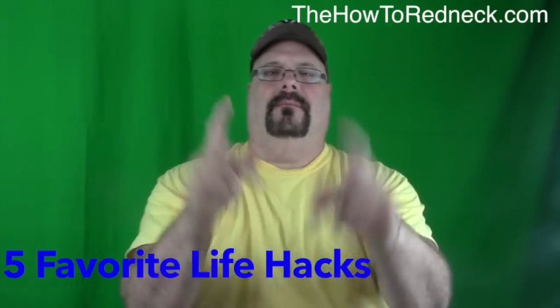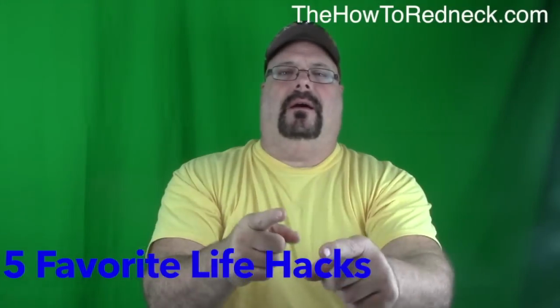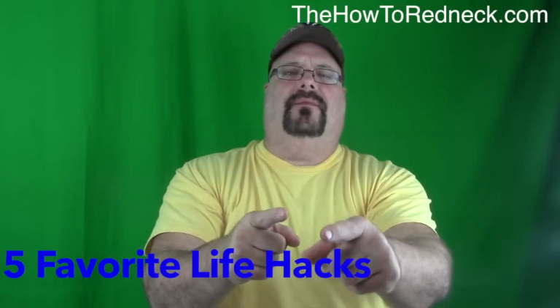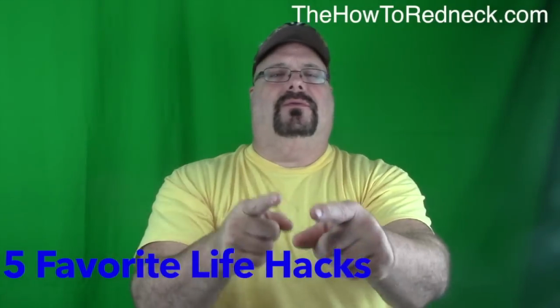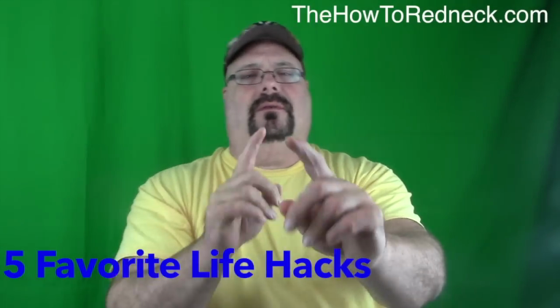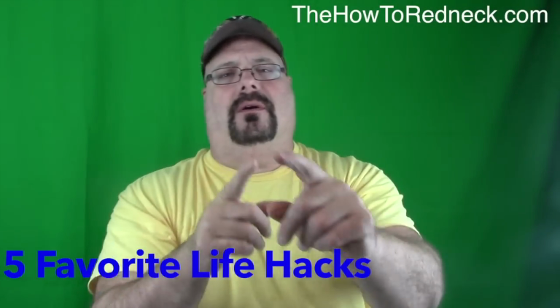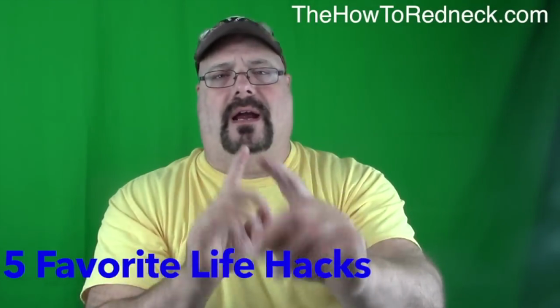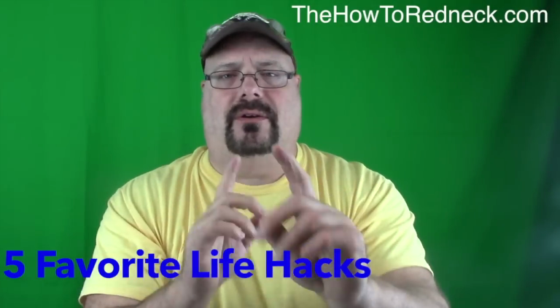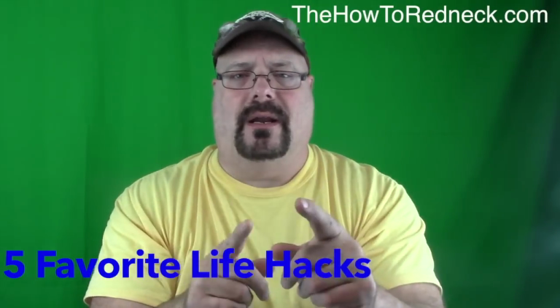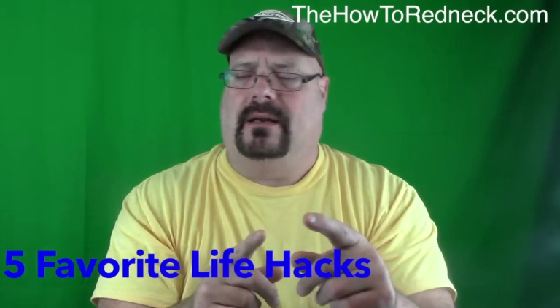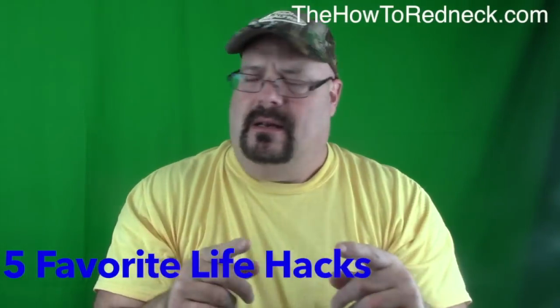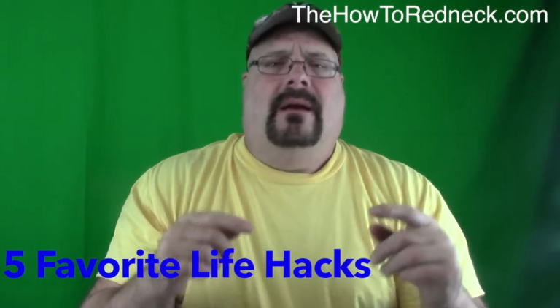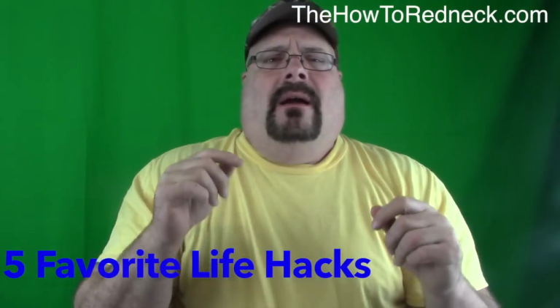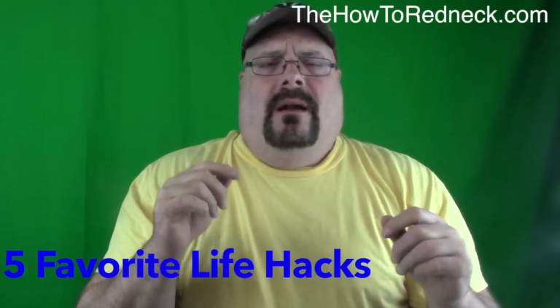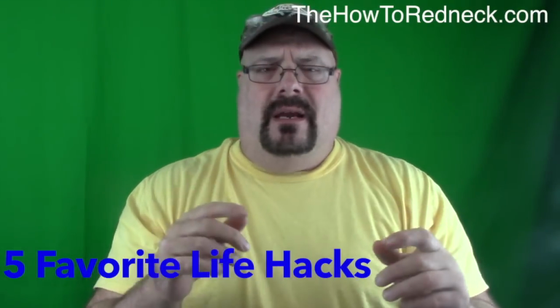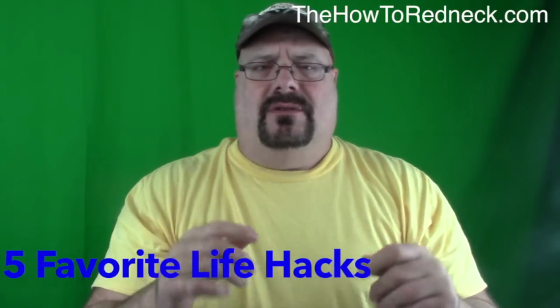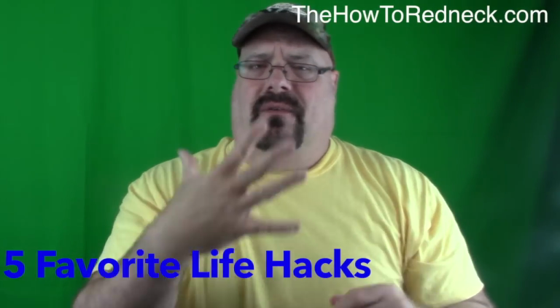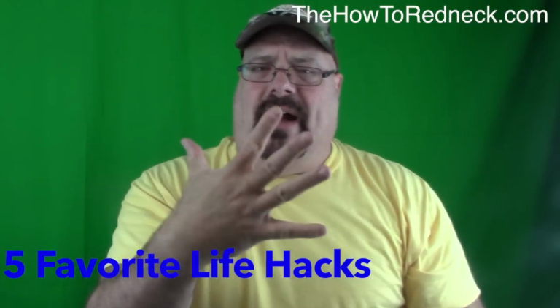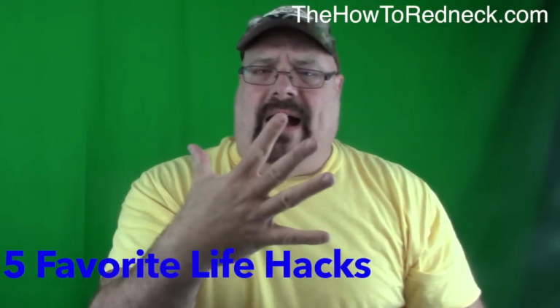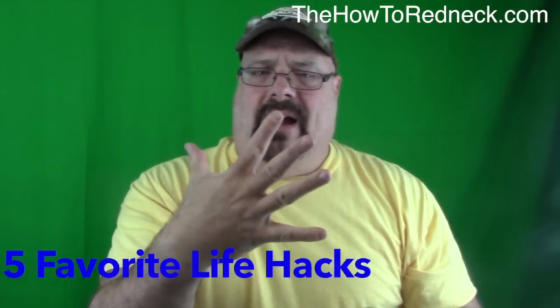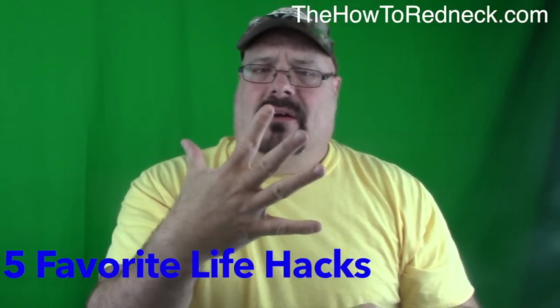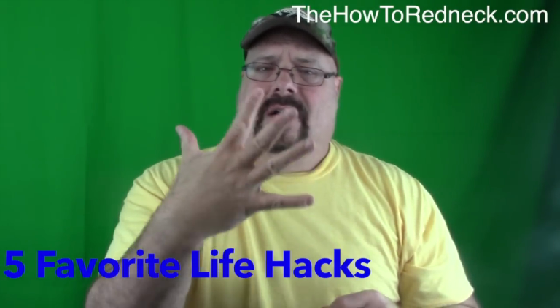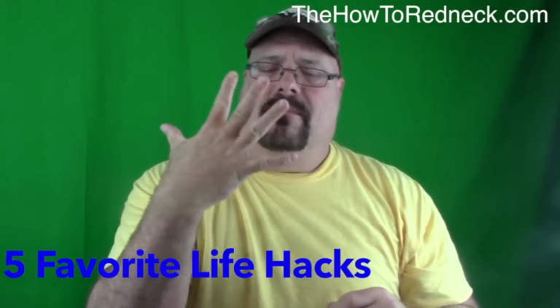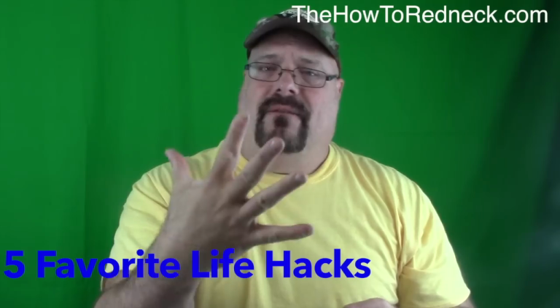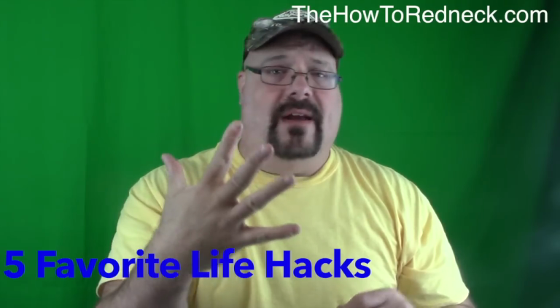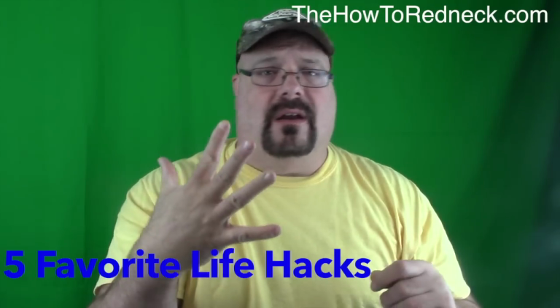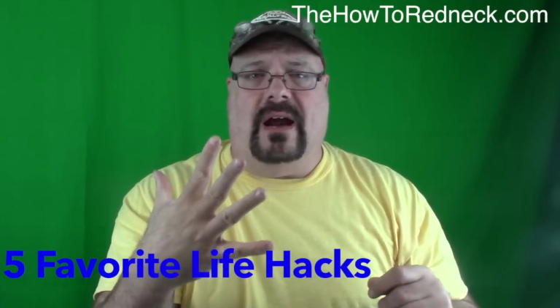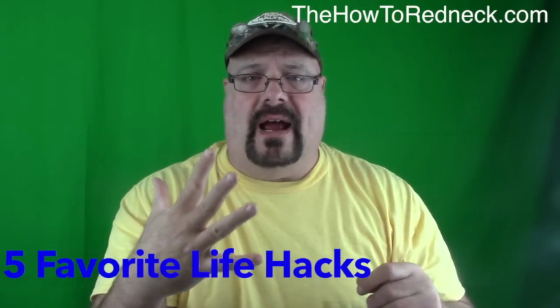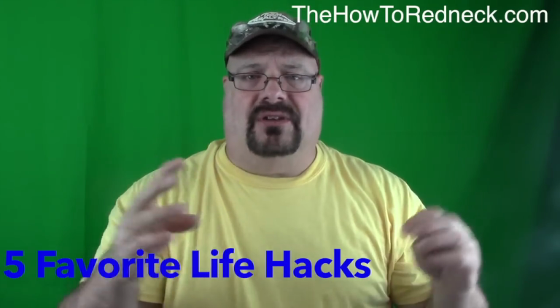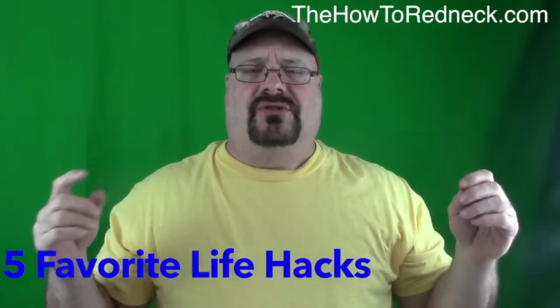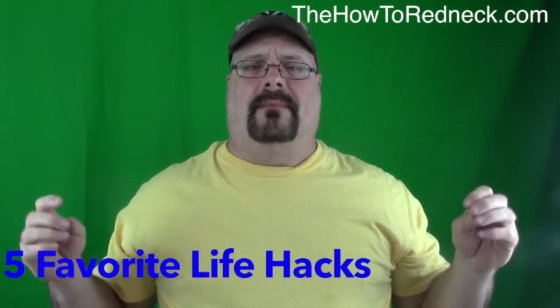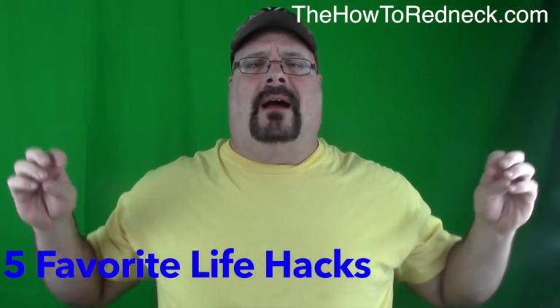Hey folks, Jim Clark here, How To Redneck. And these are five of my favorite life hacks. Check them out.